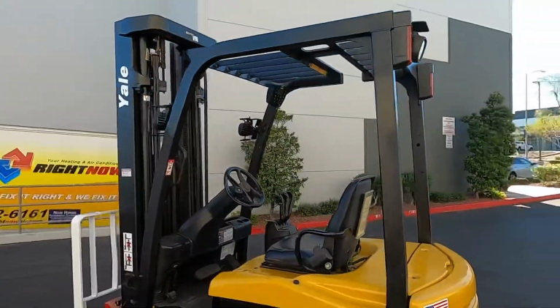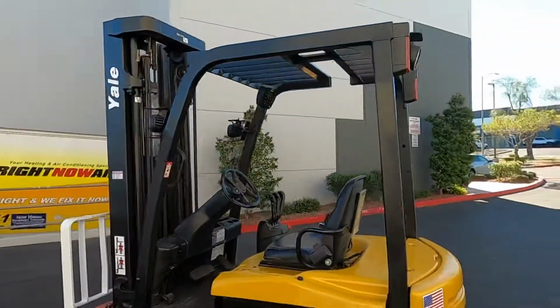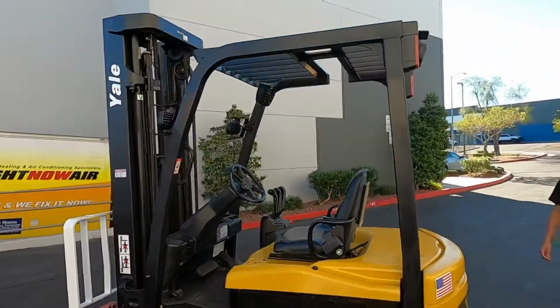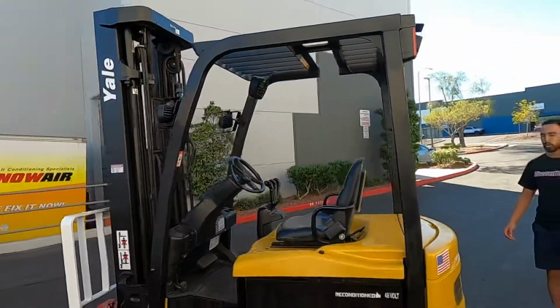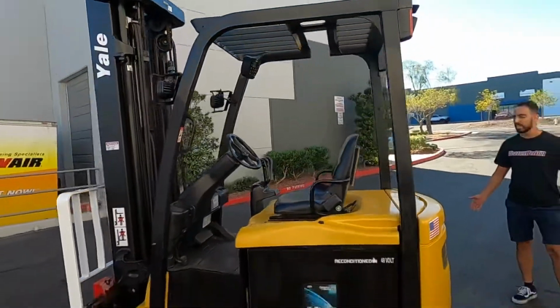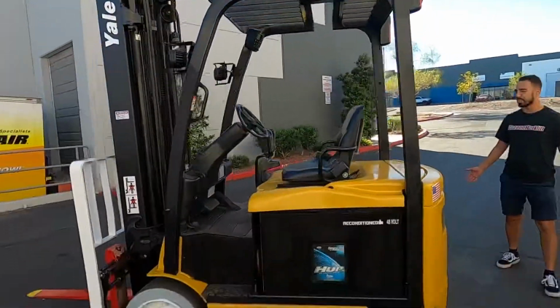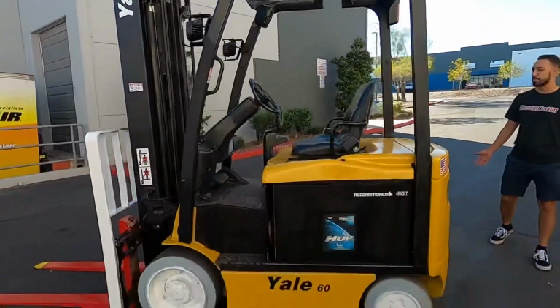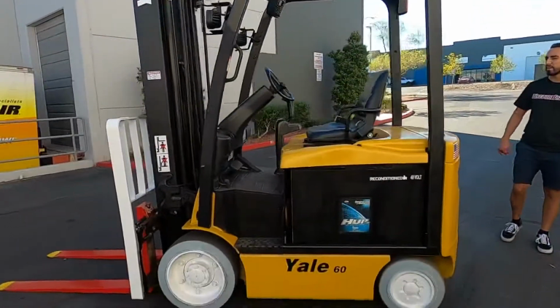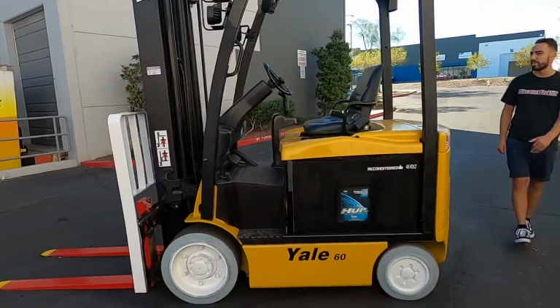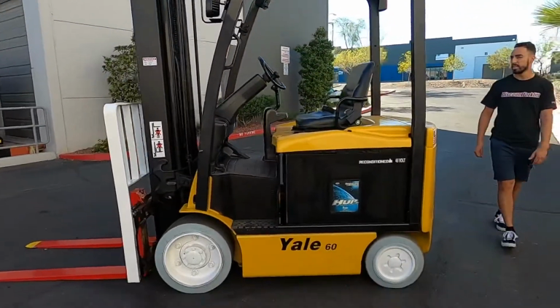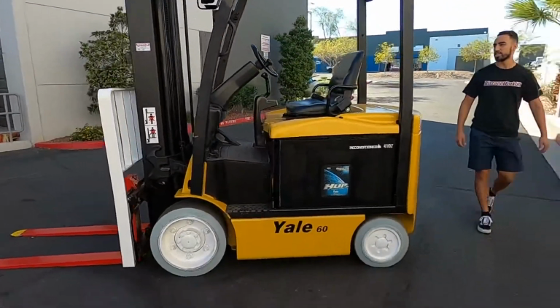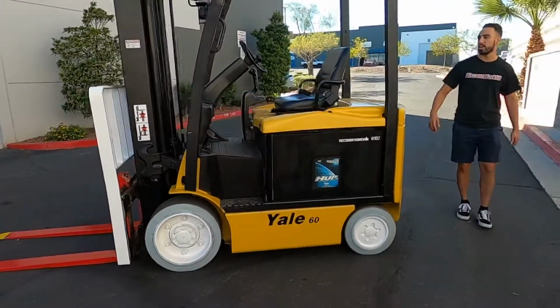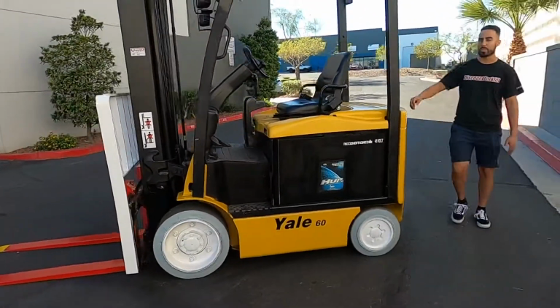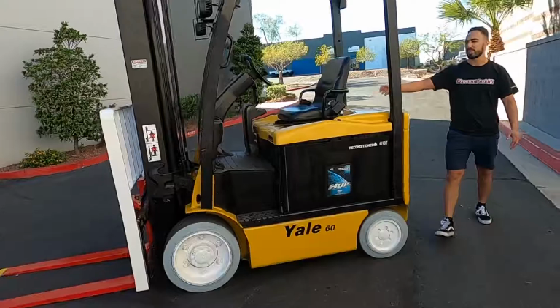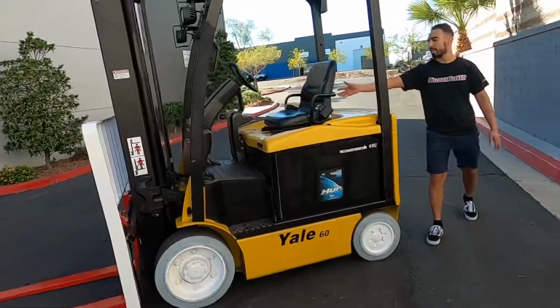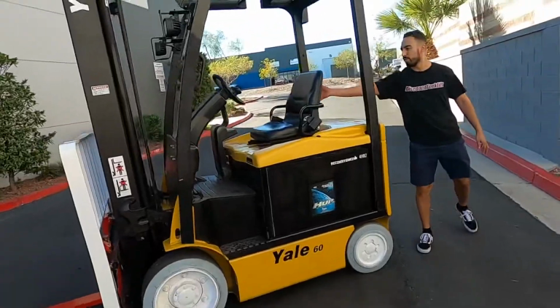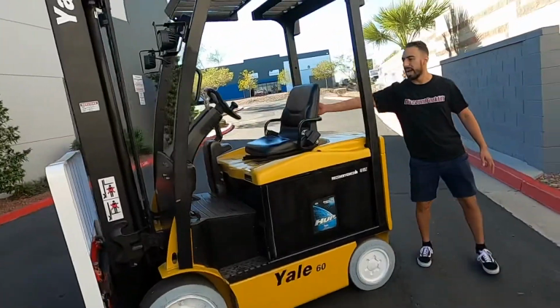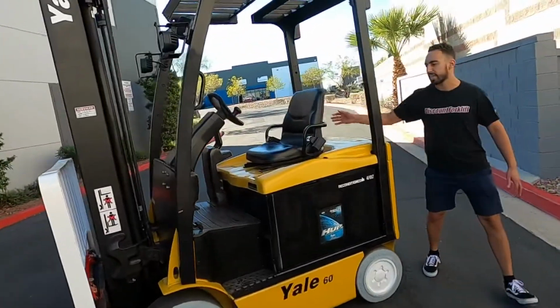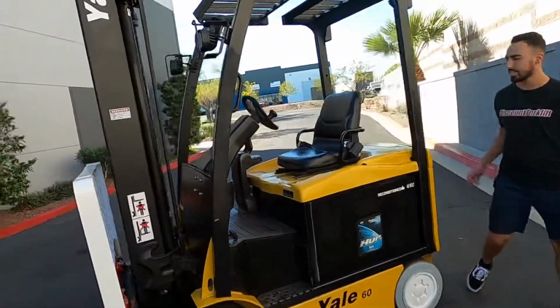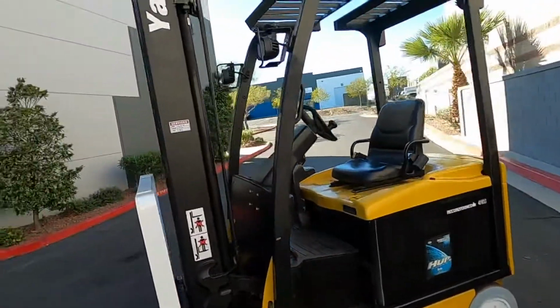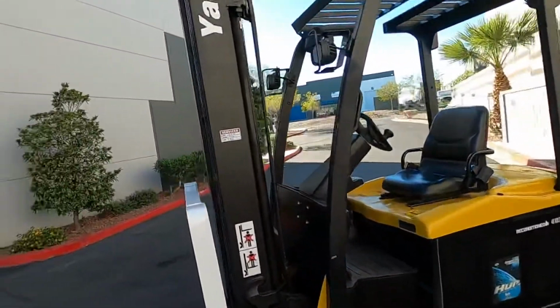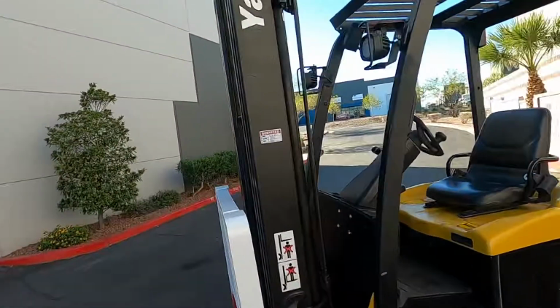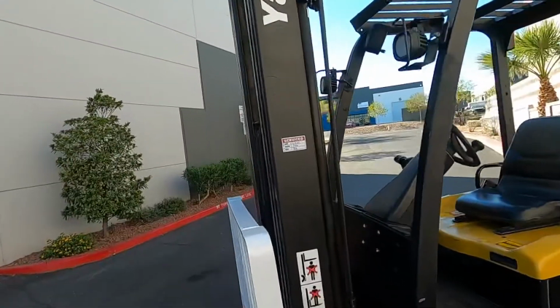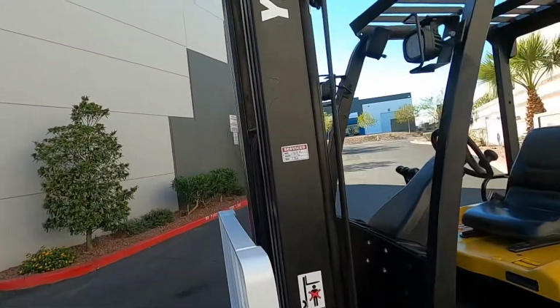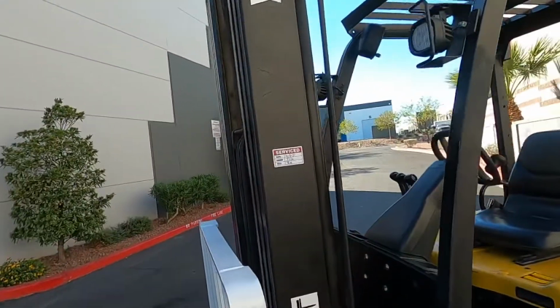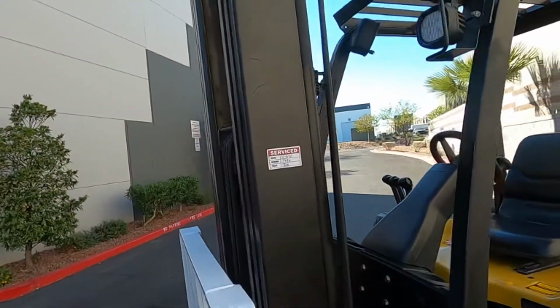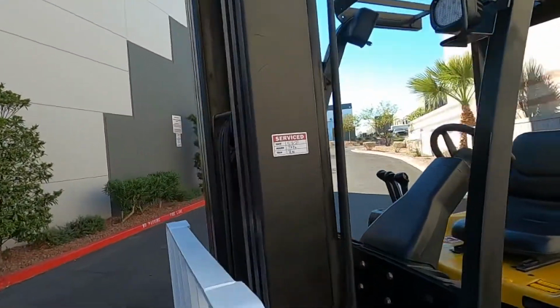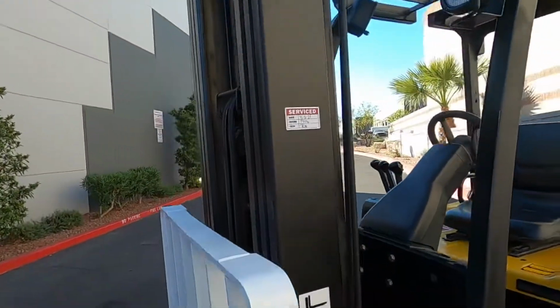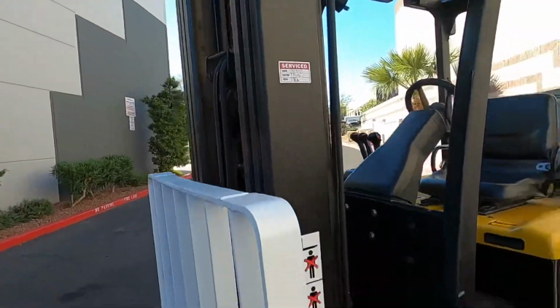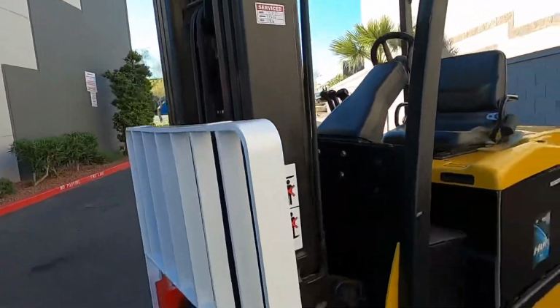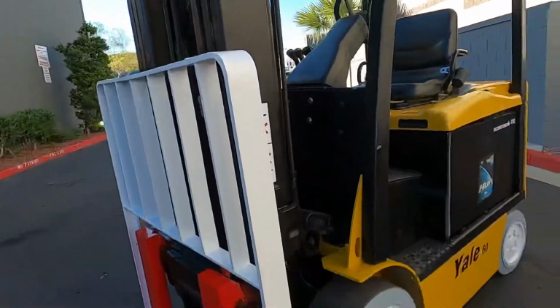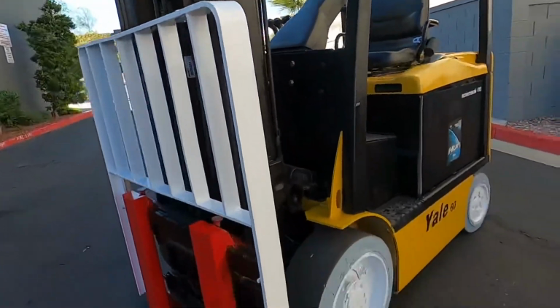48 volt reconditioned battery. She's got her operating manual in the back. Service recently done.